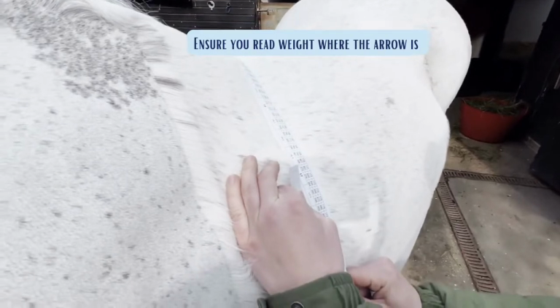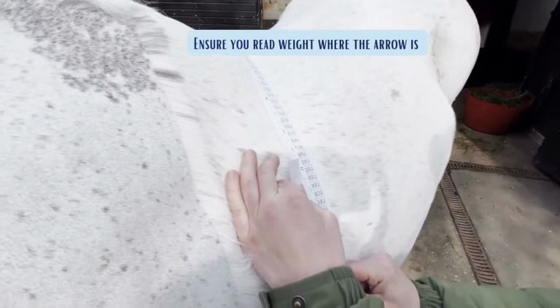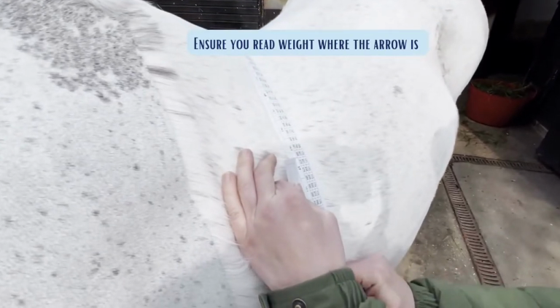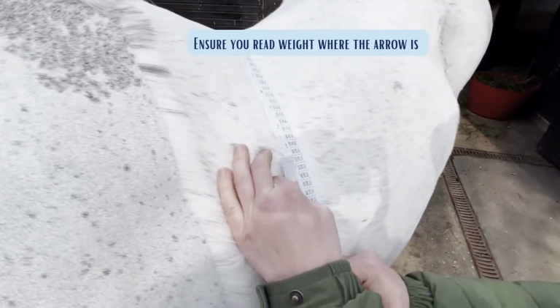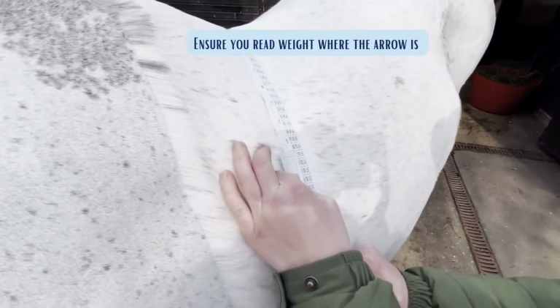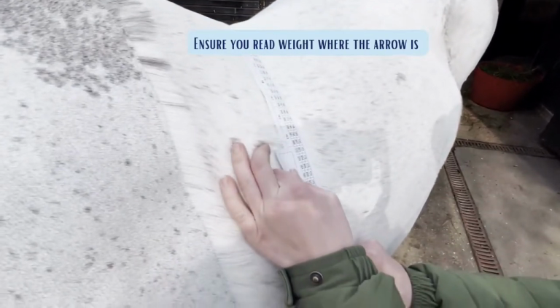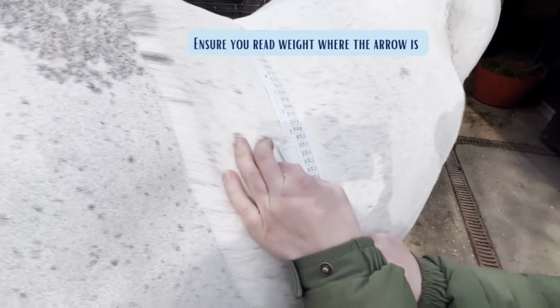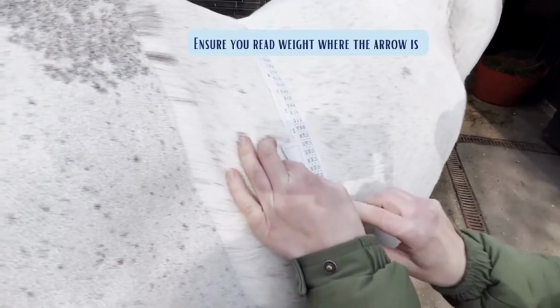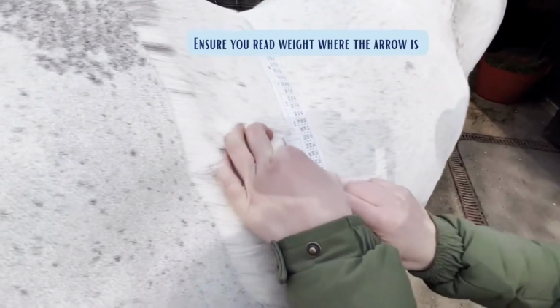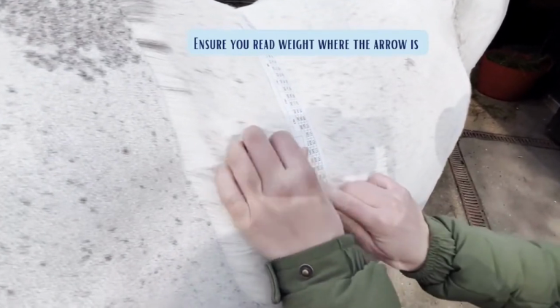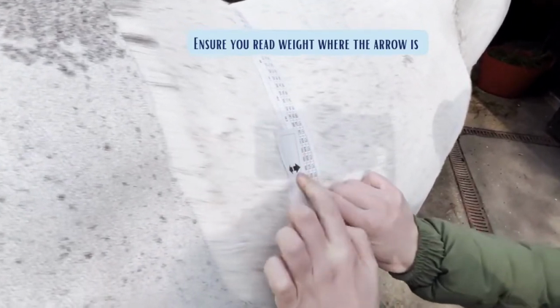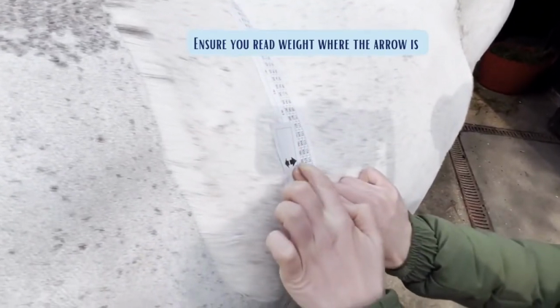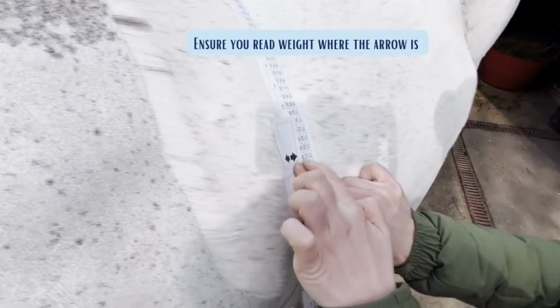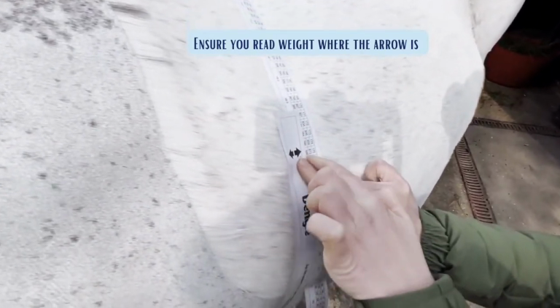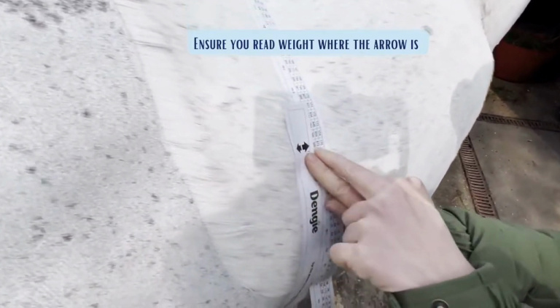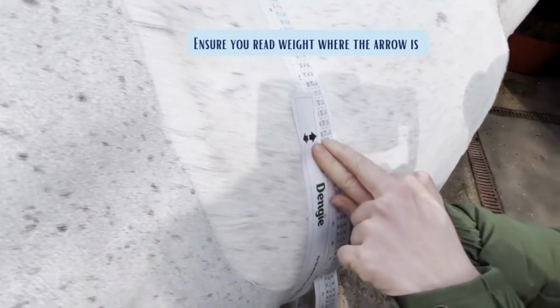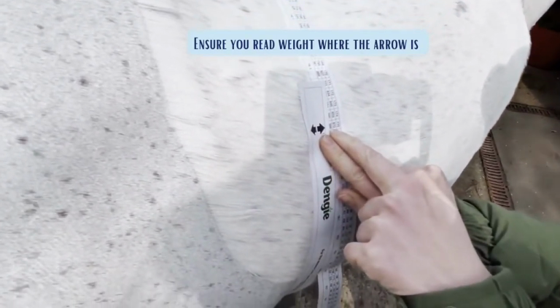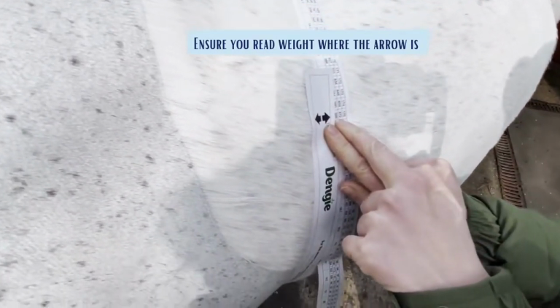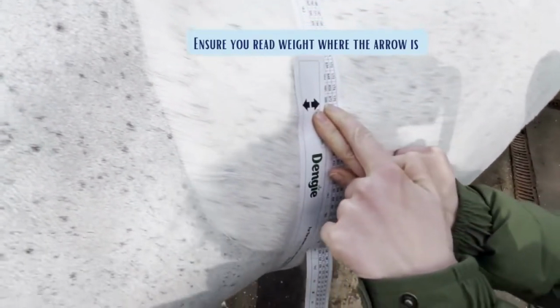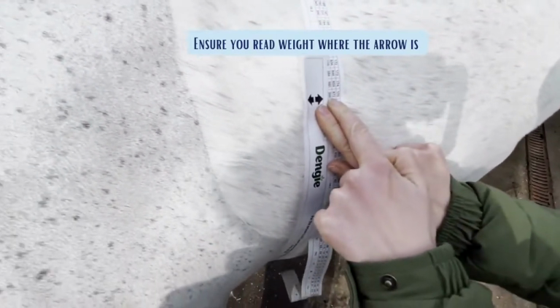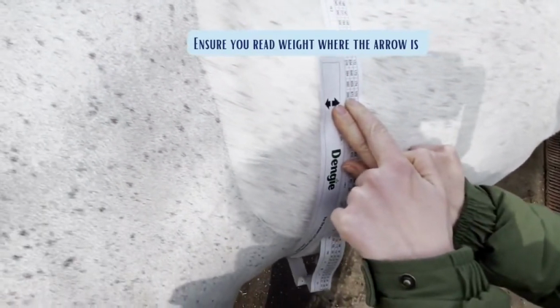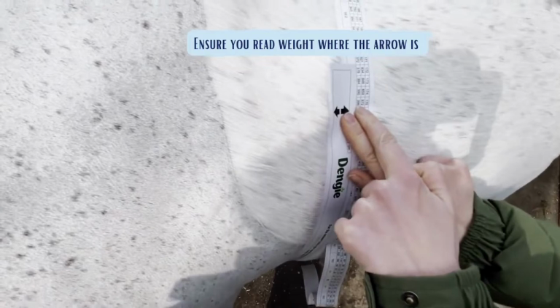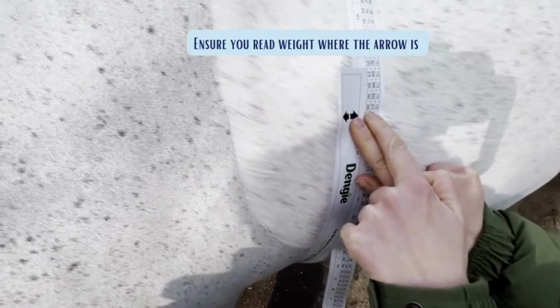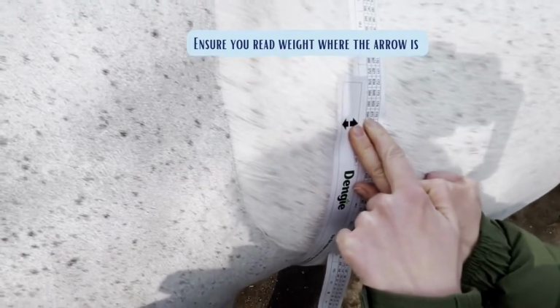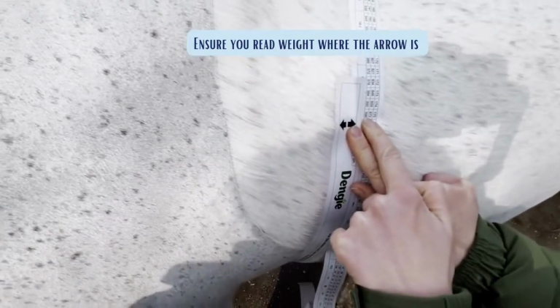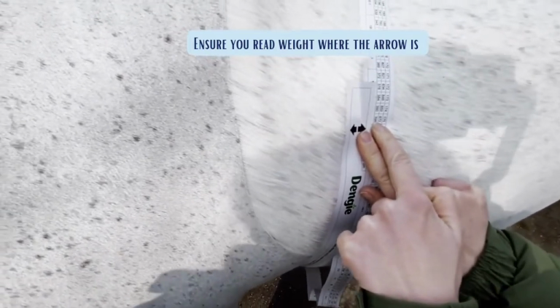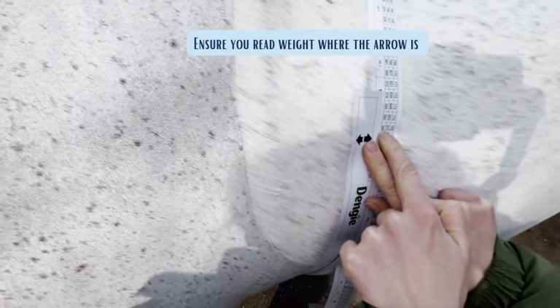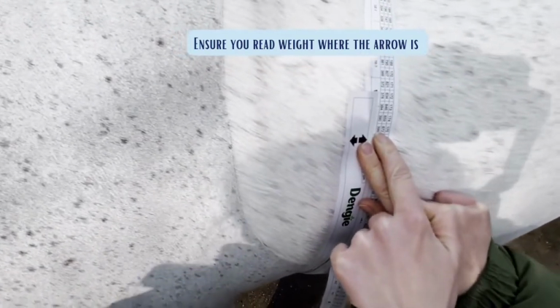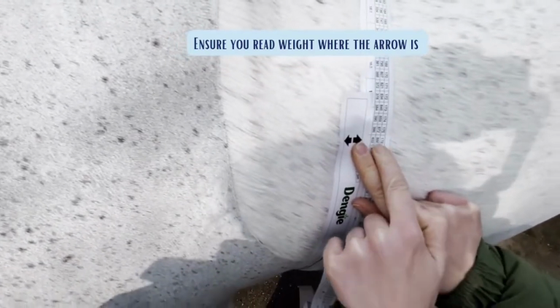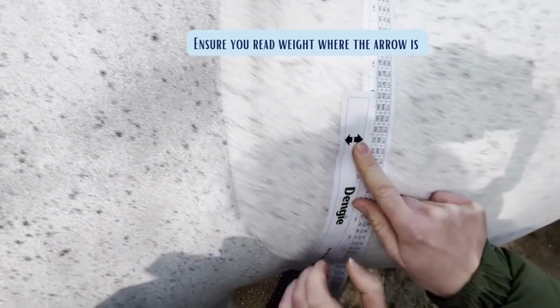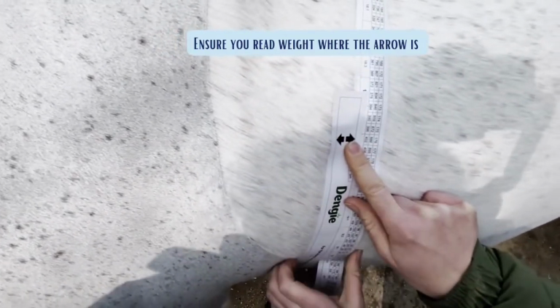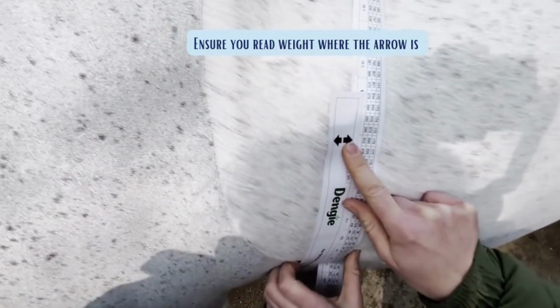We read off where the arrow is on the weighttape, and it puts him at 396 kilos.